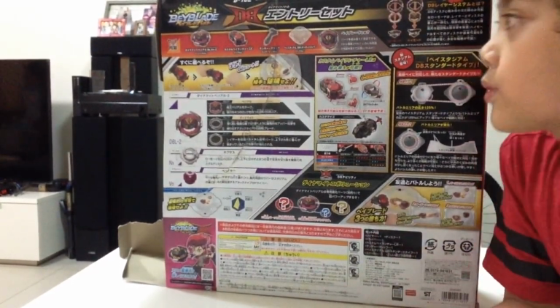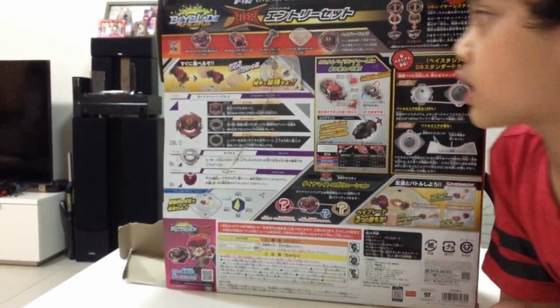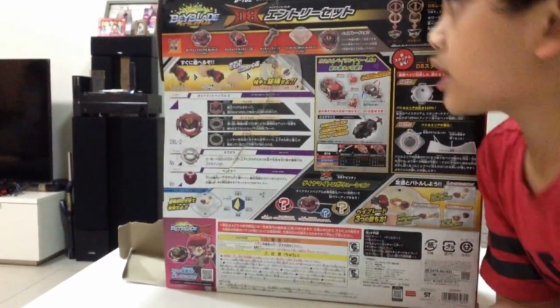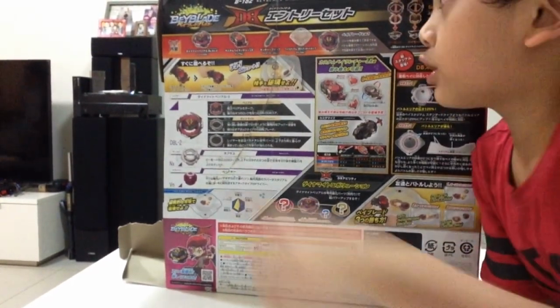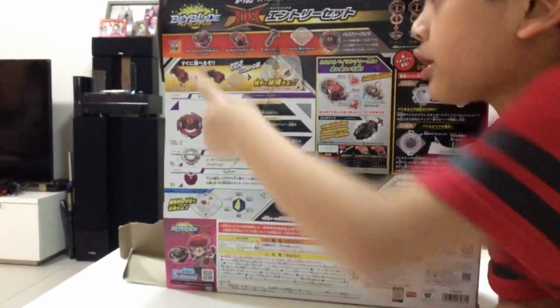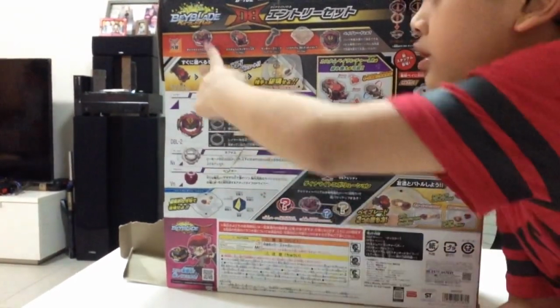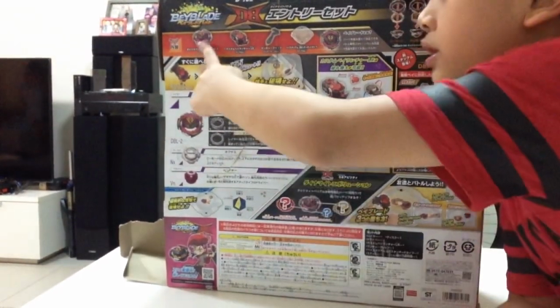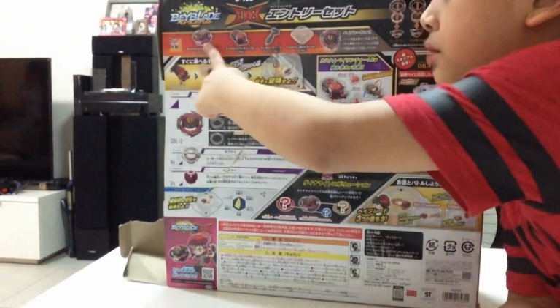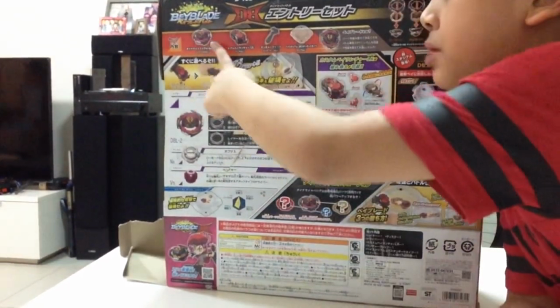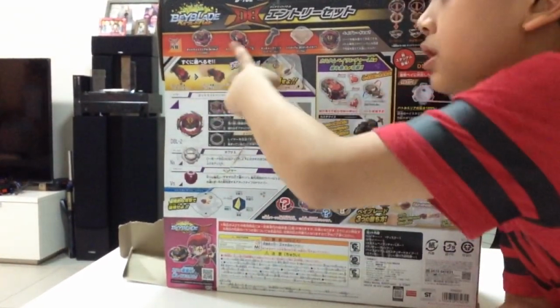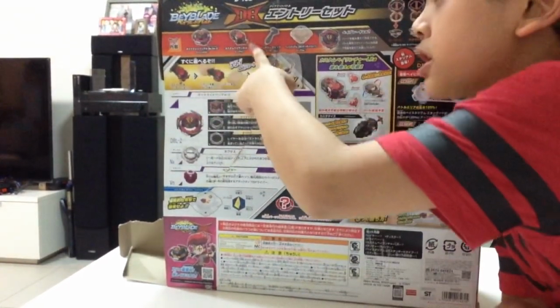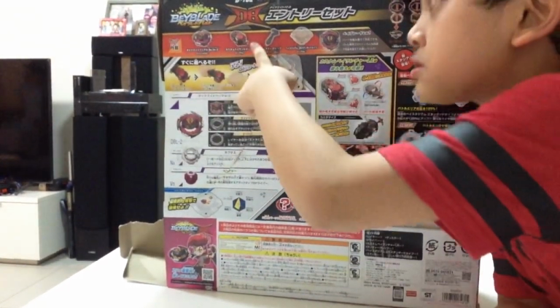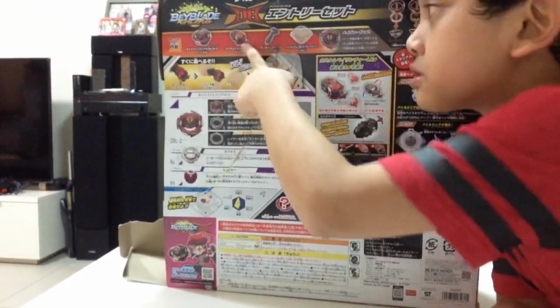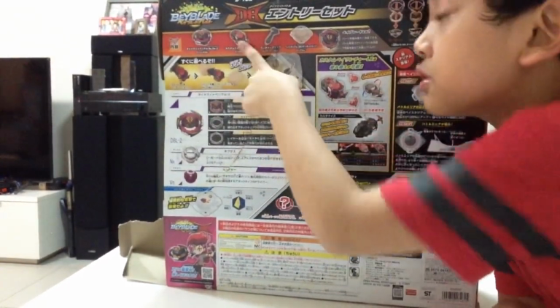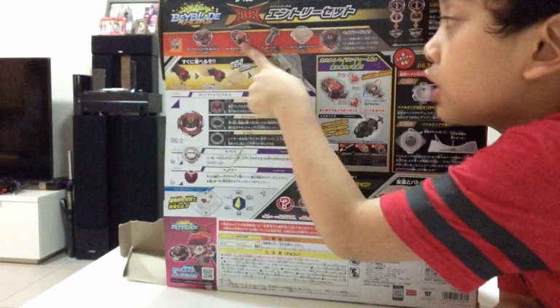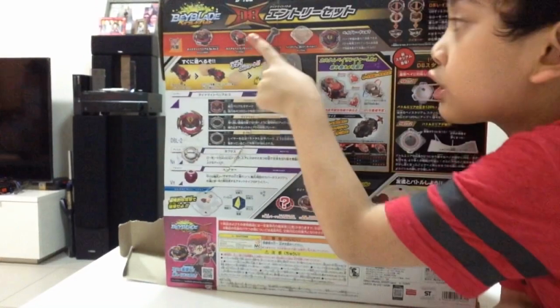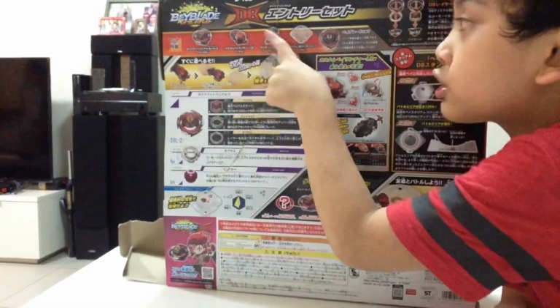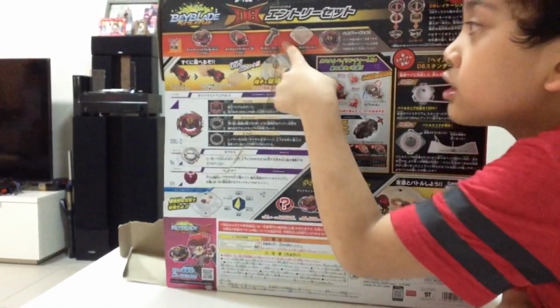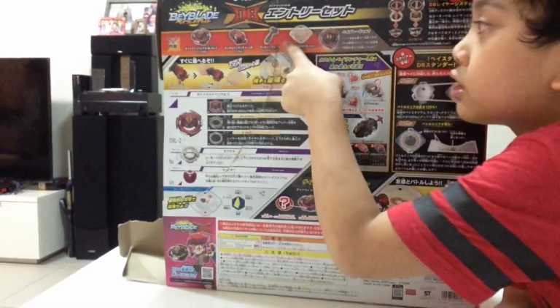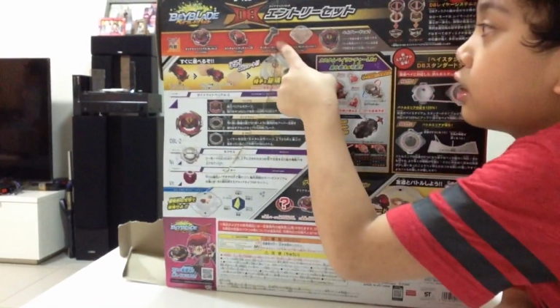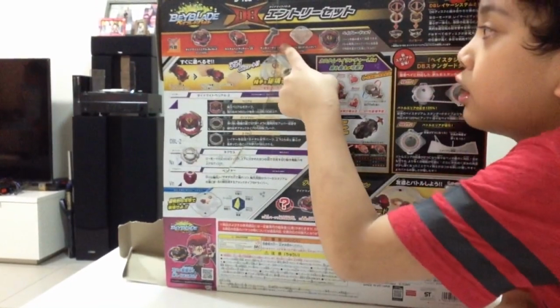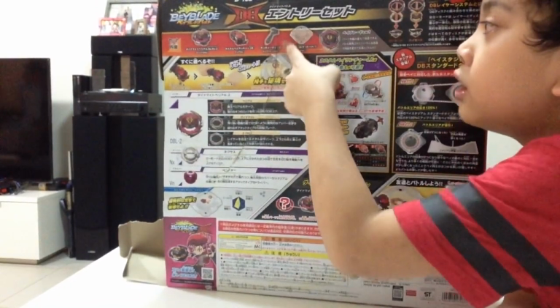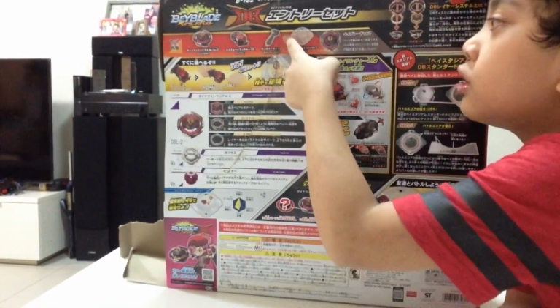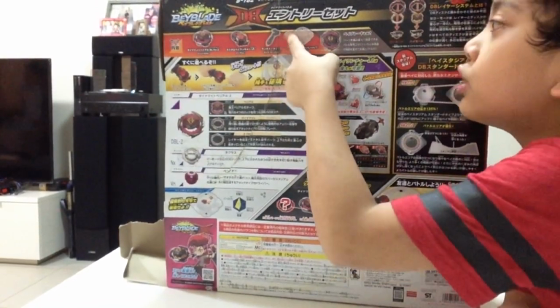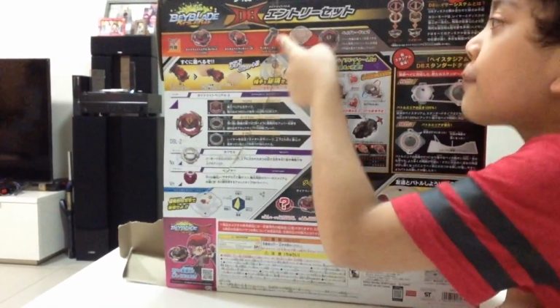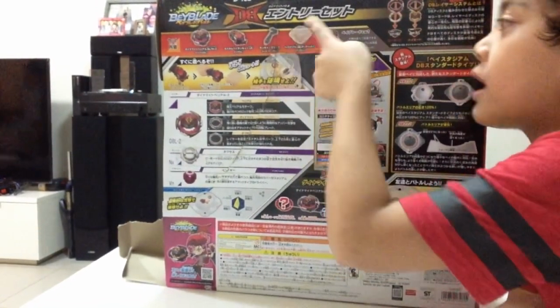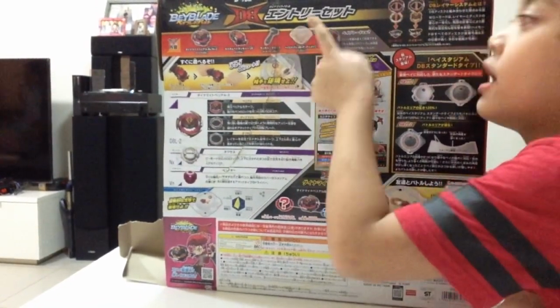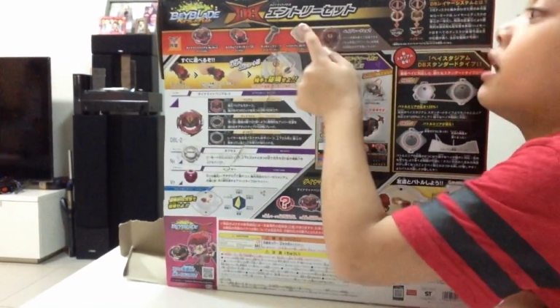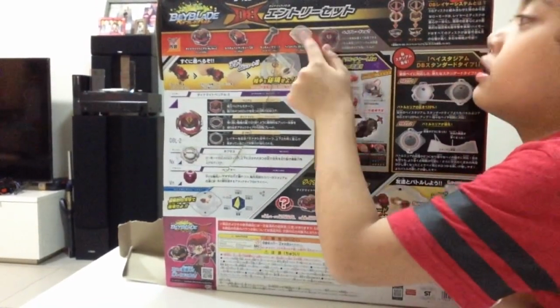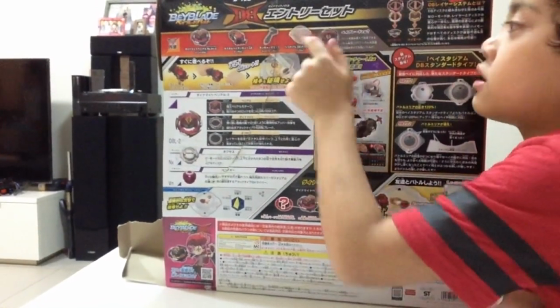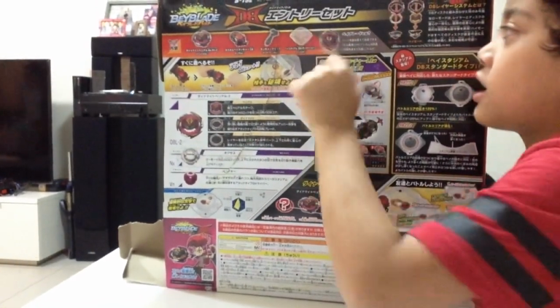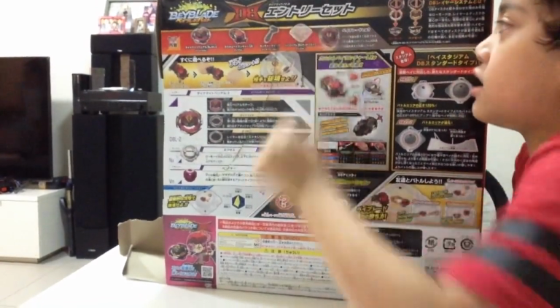Here on the back you can see Dynamite Belial, the launcher, the grip, and the stadium.